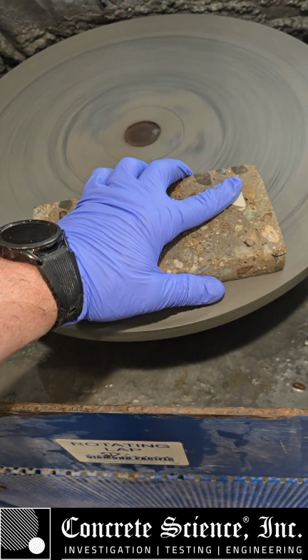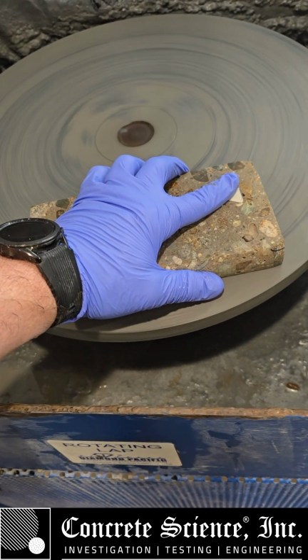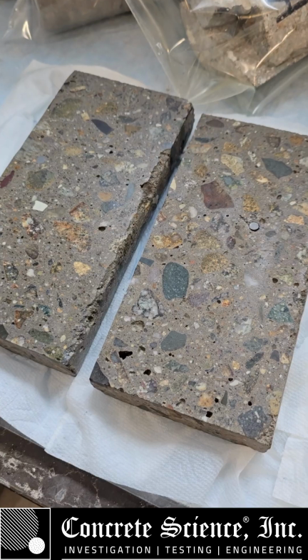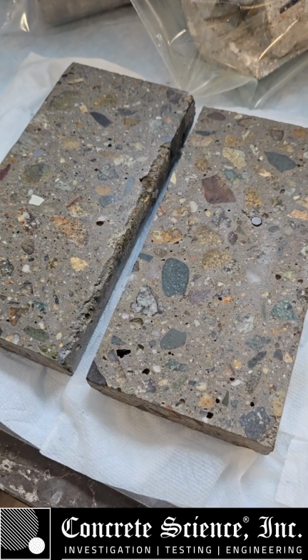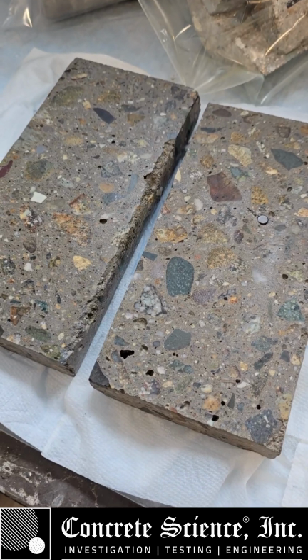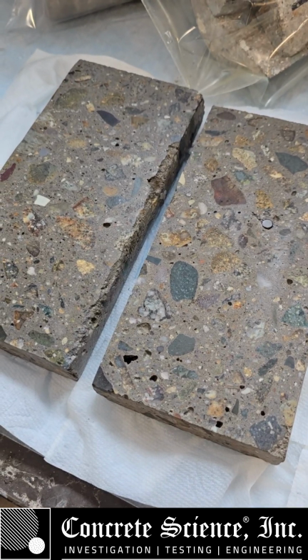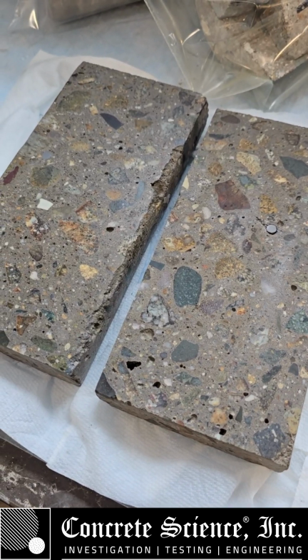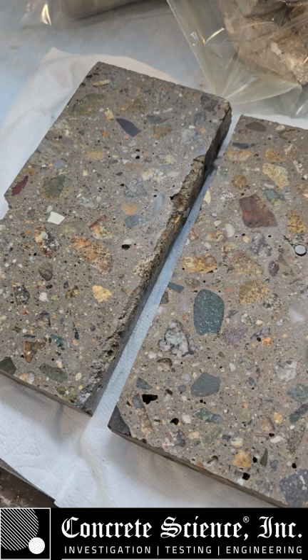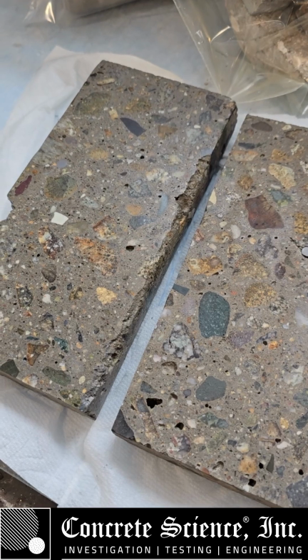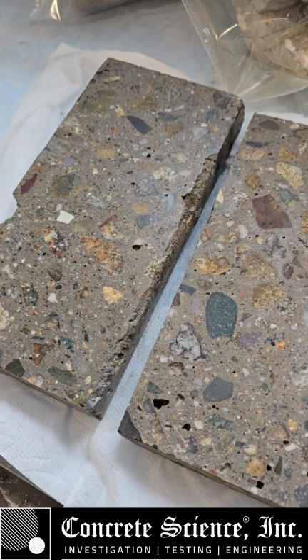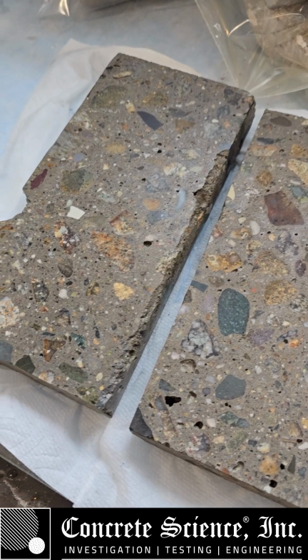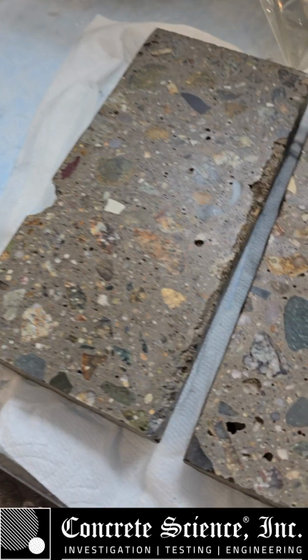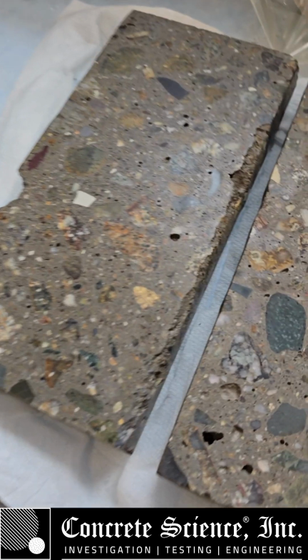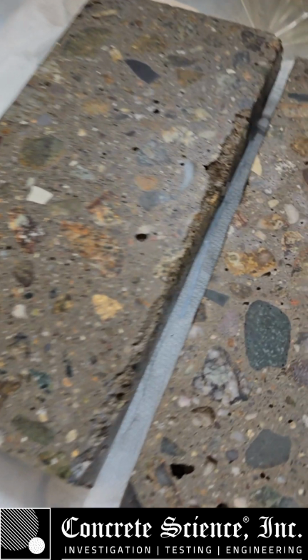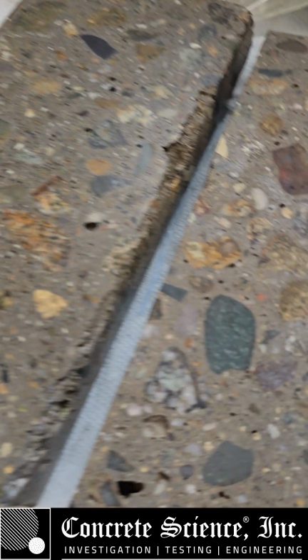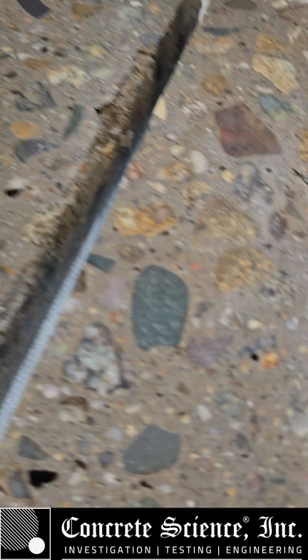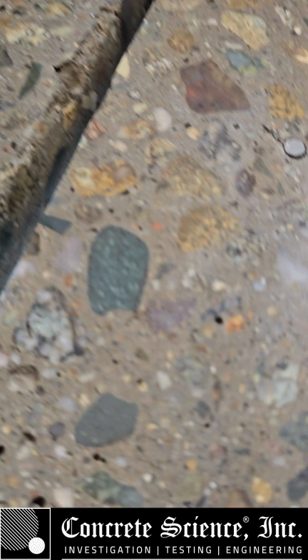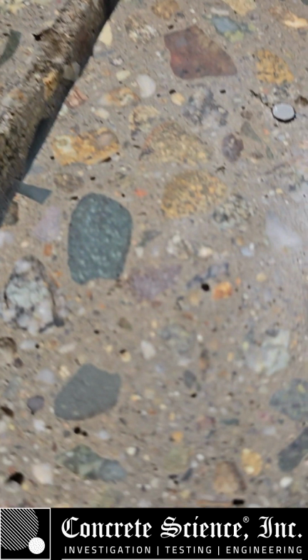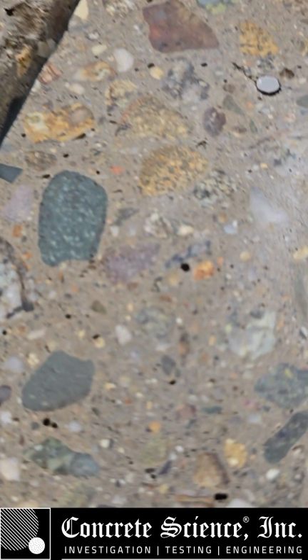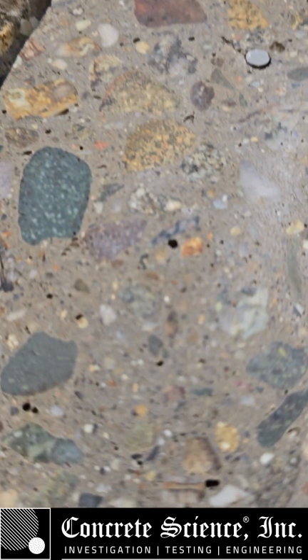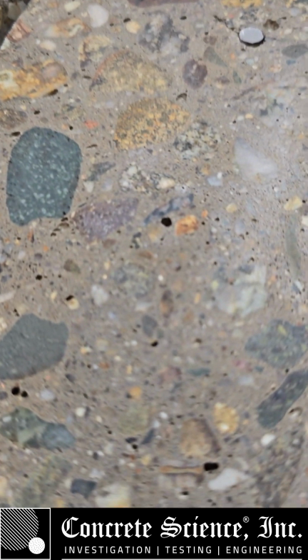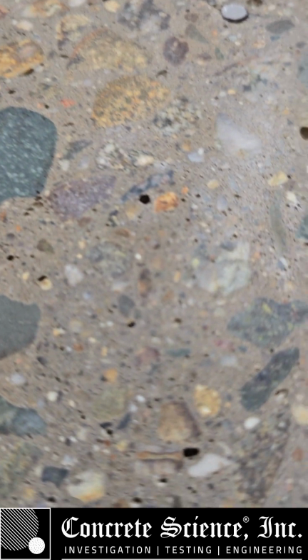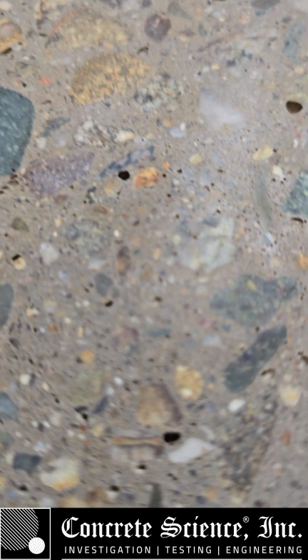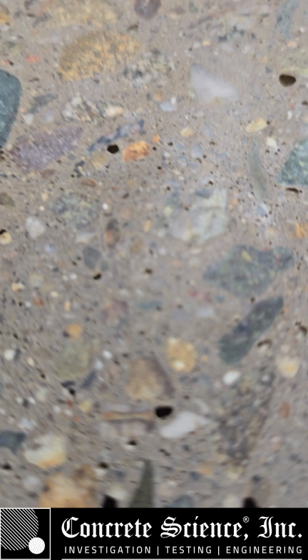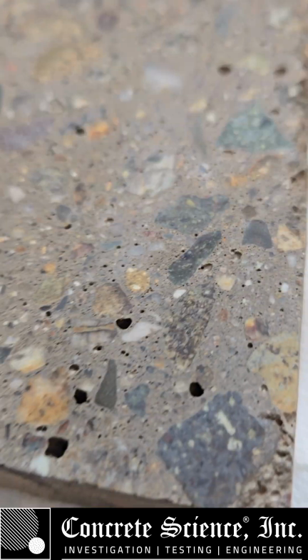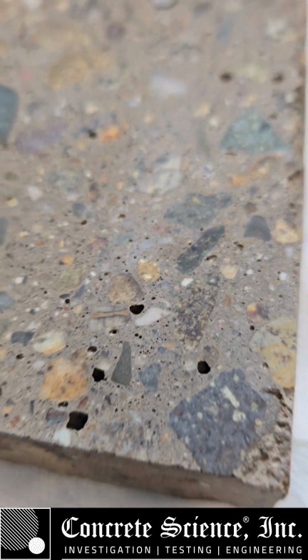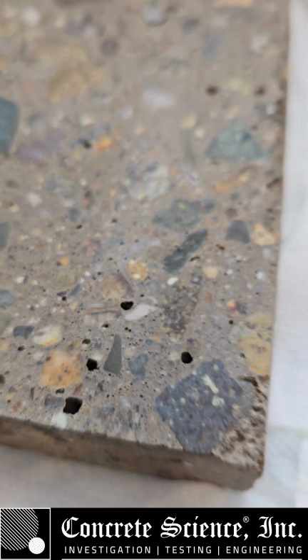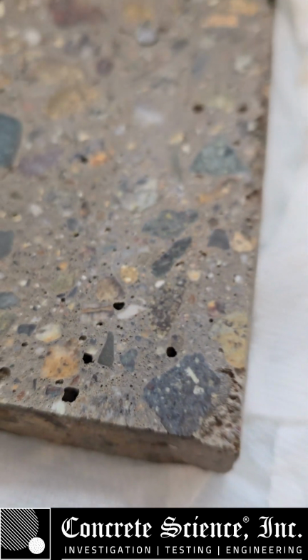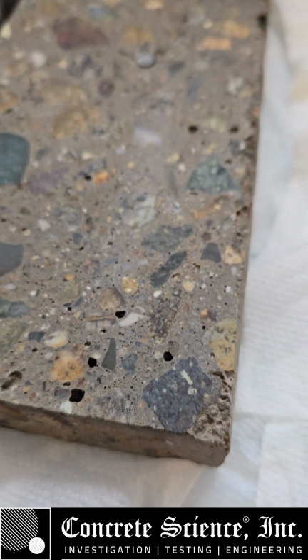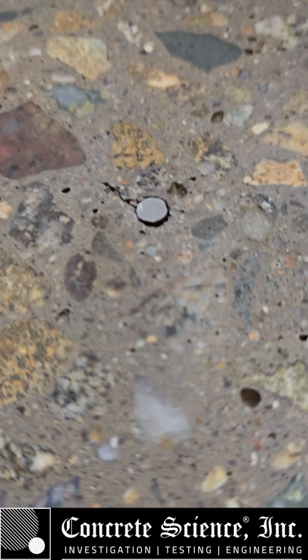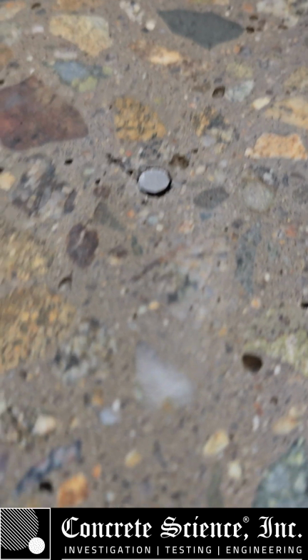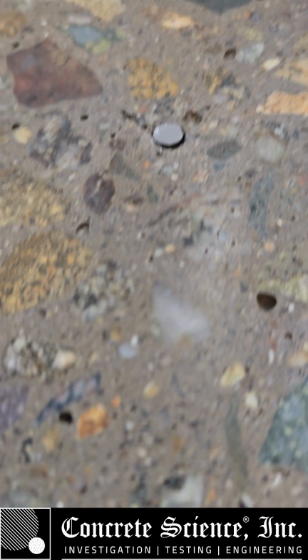There we go. 400 grit. Getting soft. Getting polished.